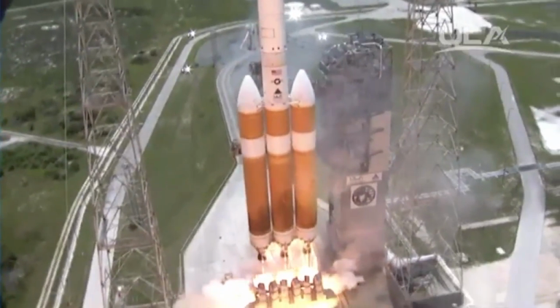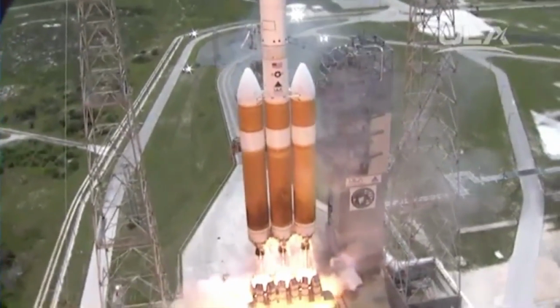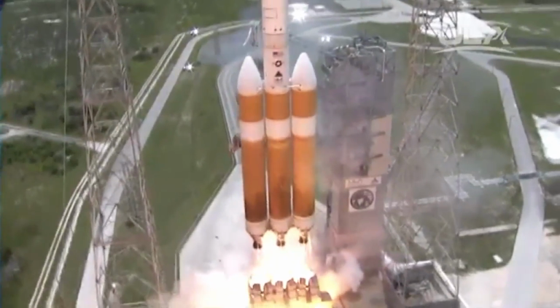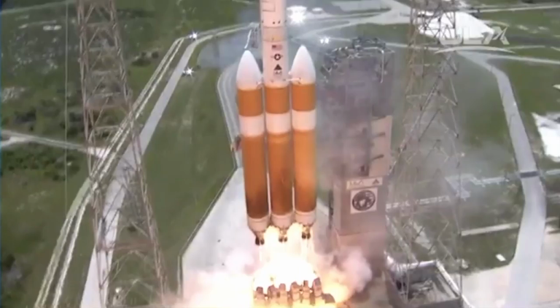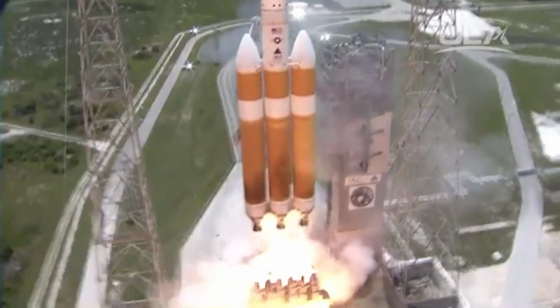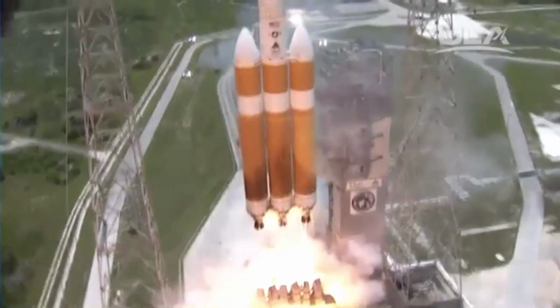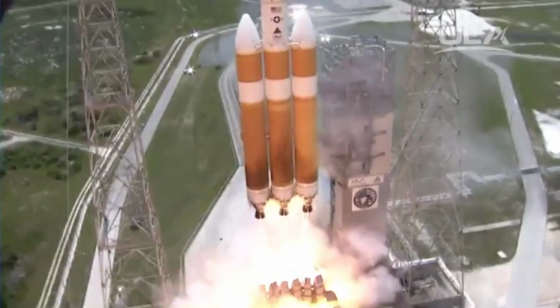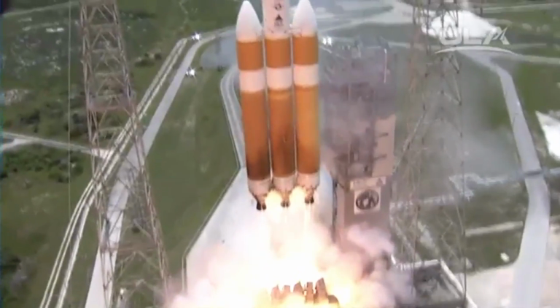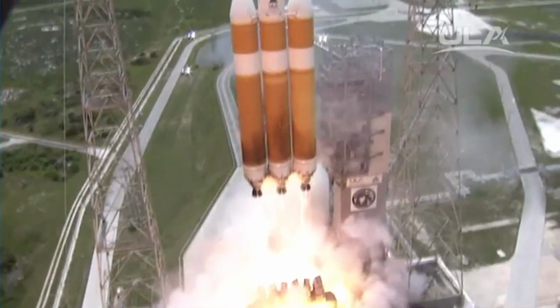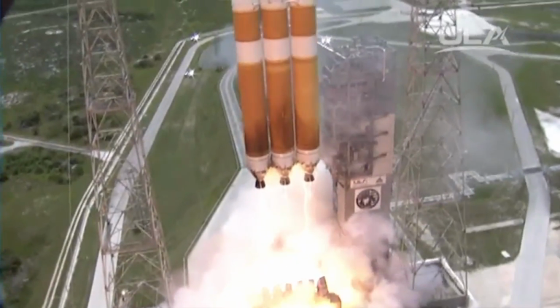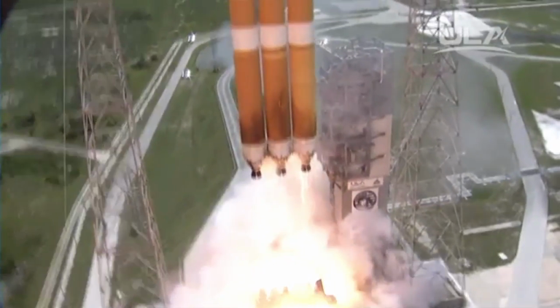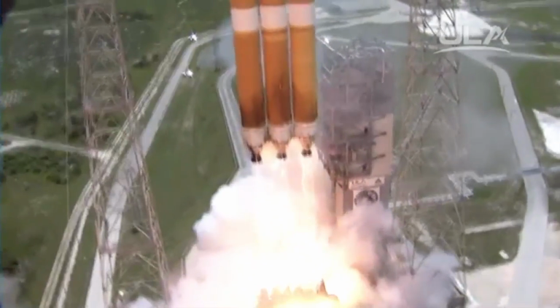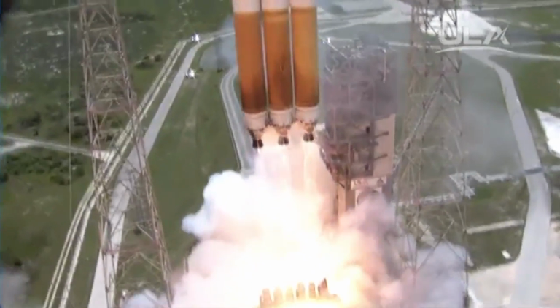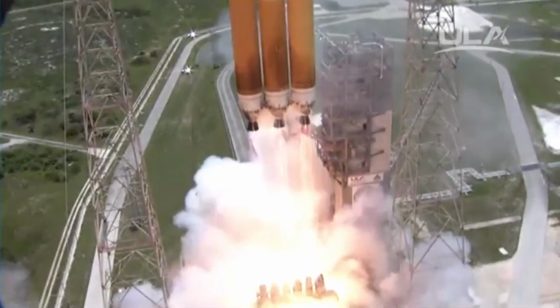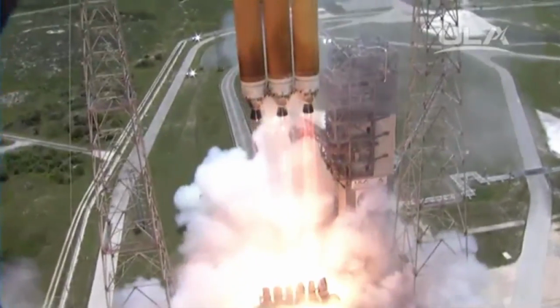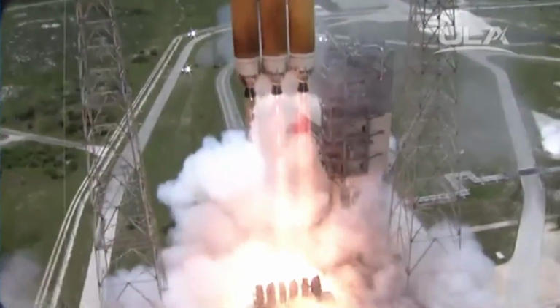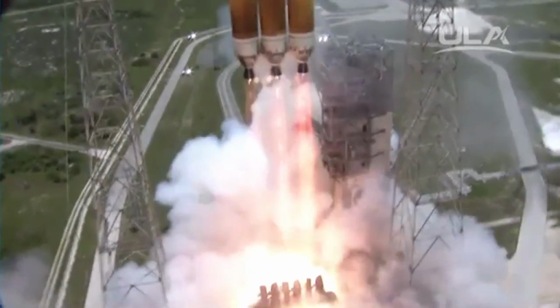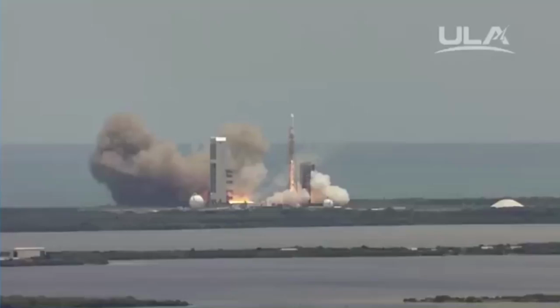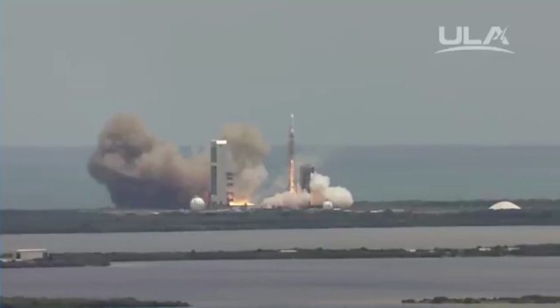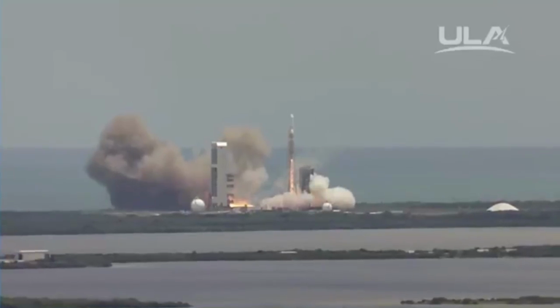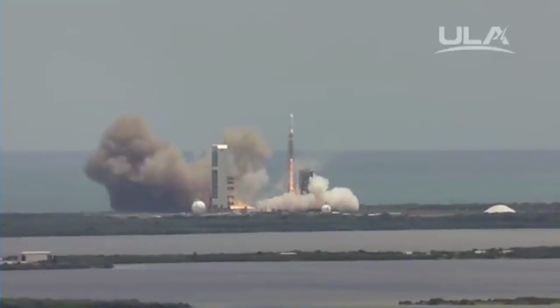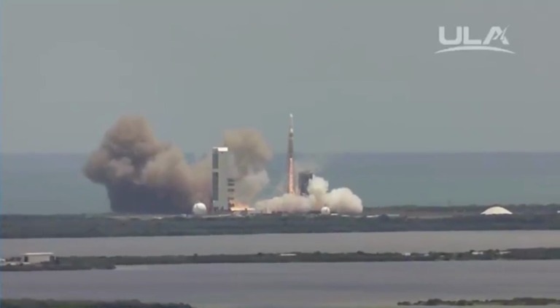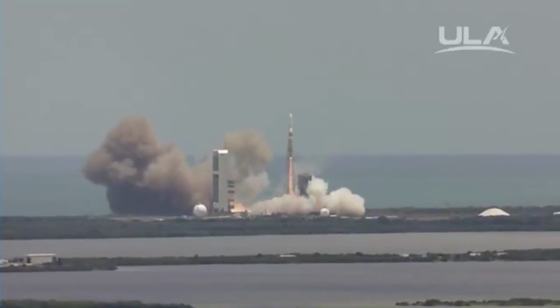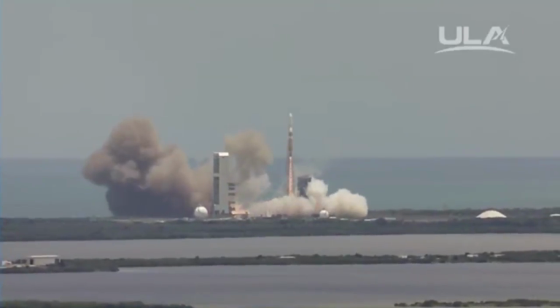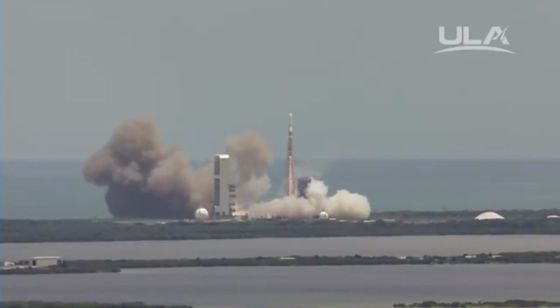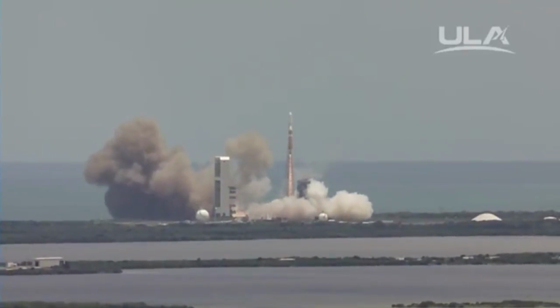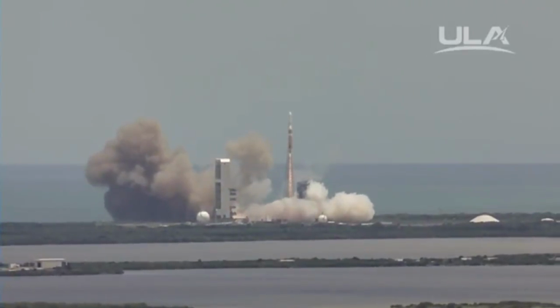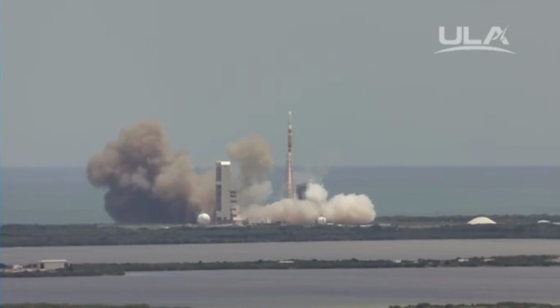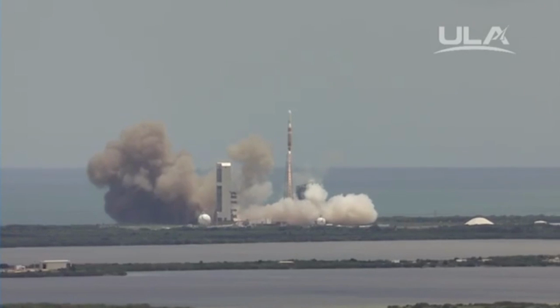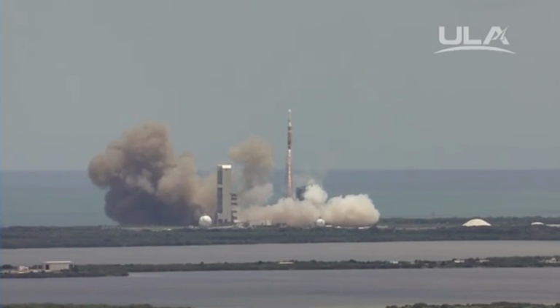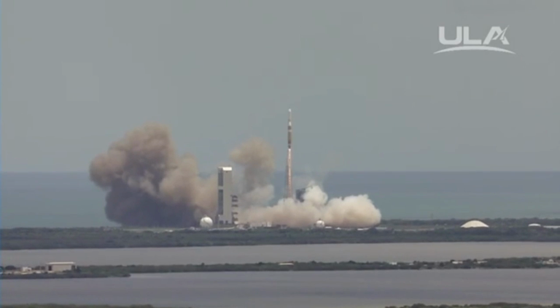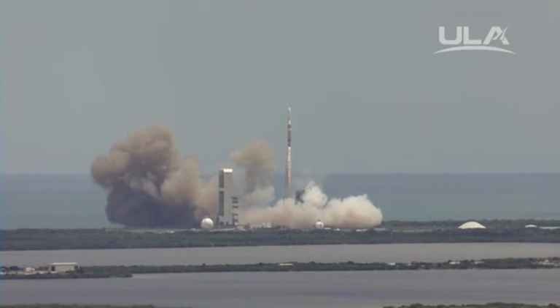Liftoff of the United Launch Alliance Delta IV Heavy rocket carrying the NROL-37 mission for the National Reconnaissance Office.